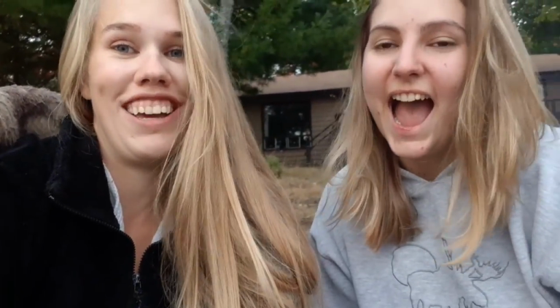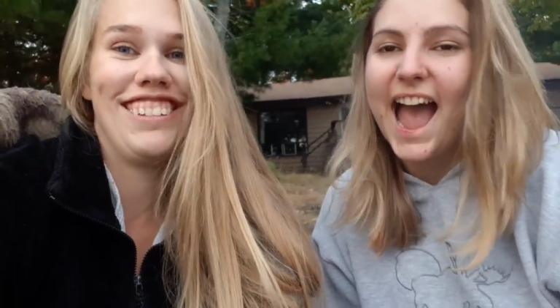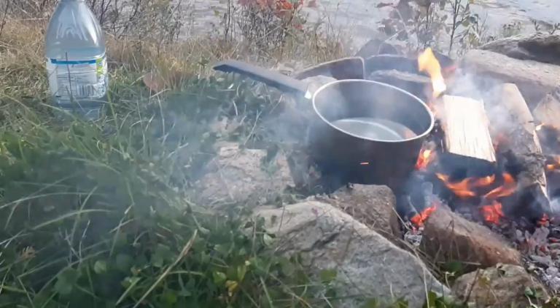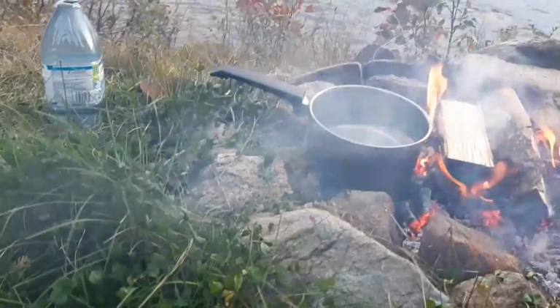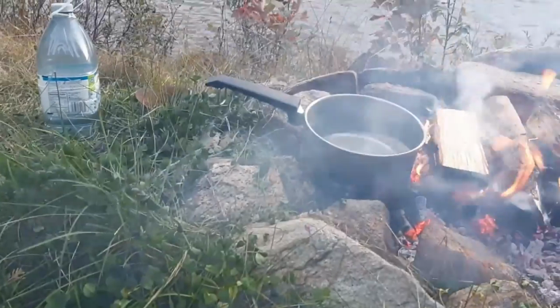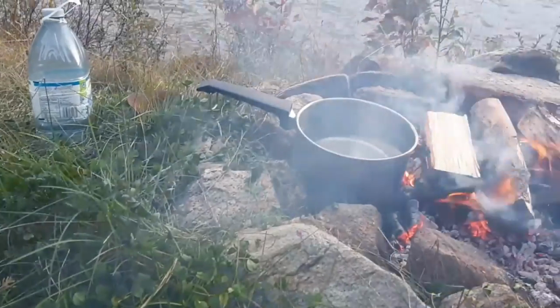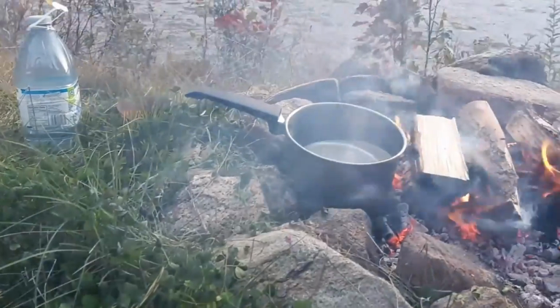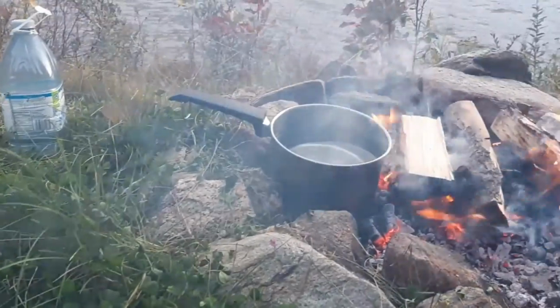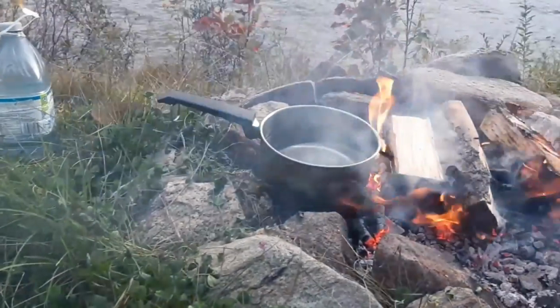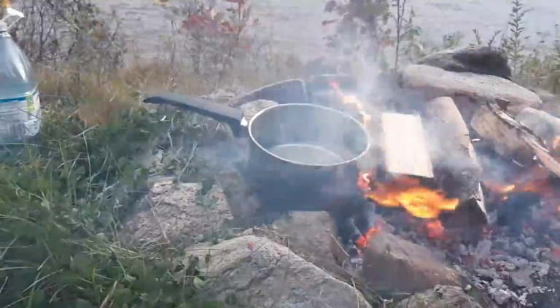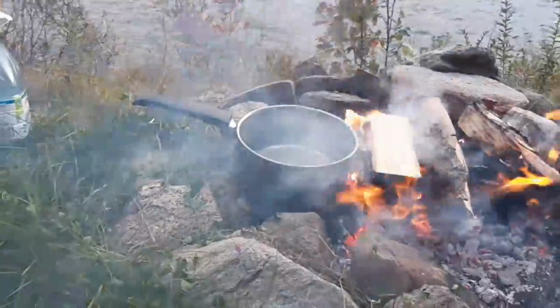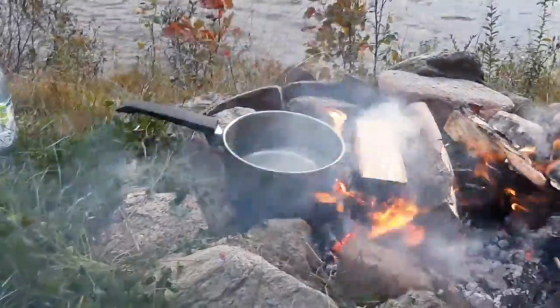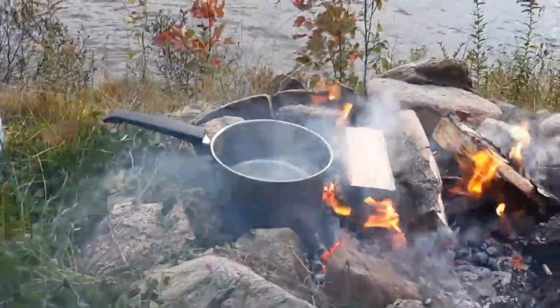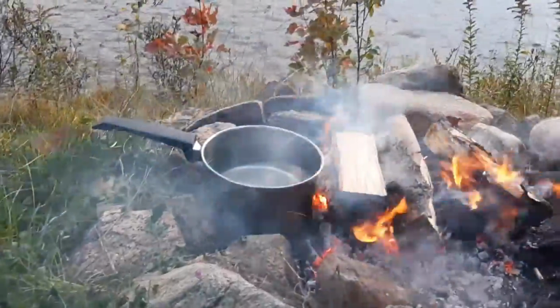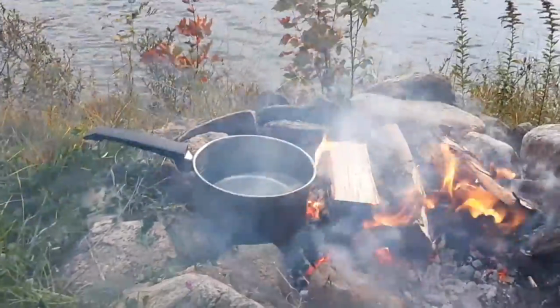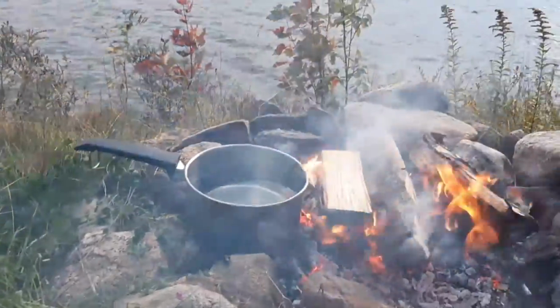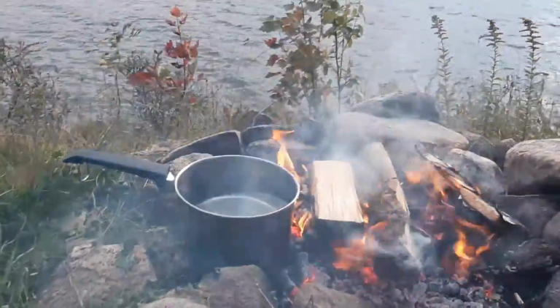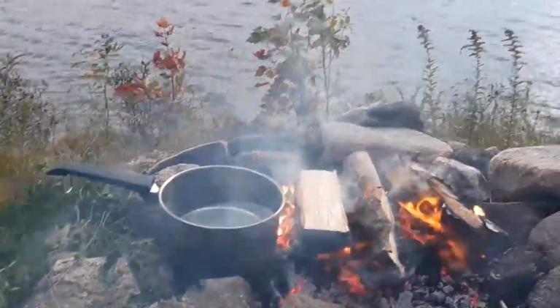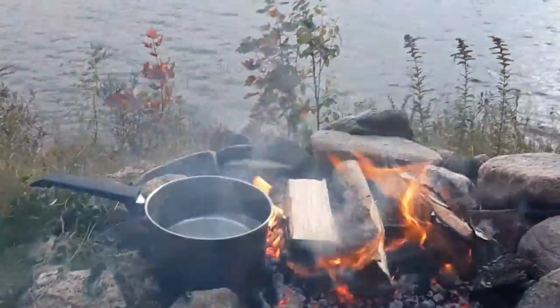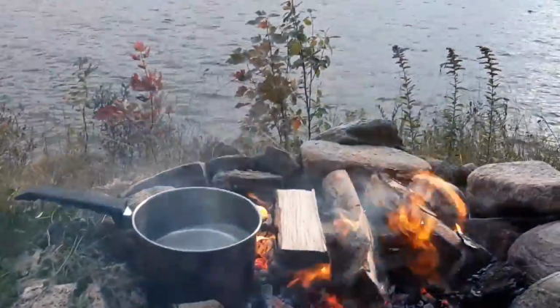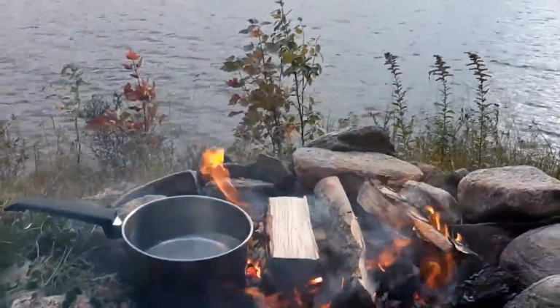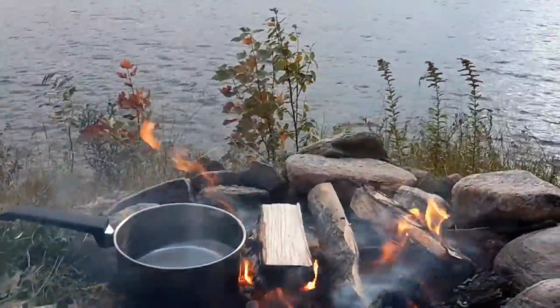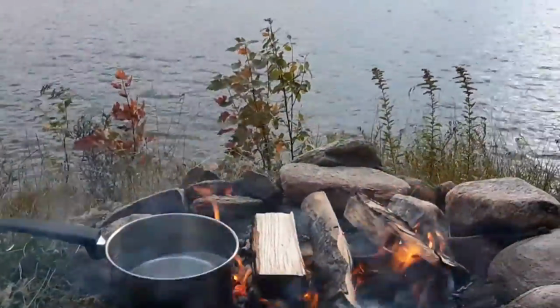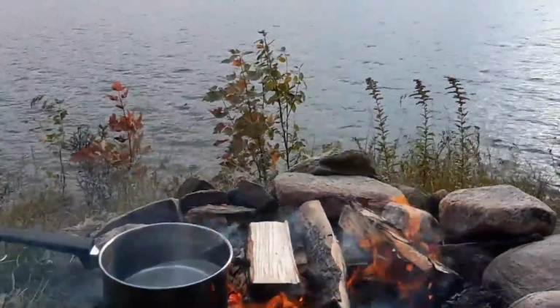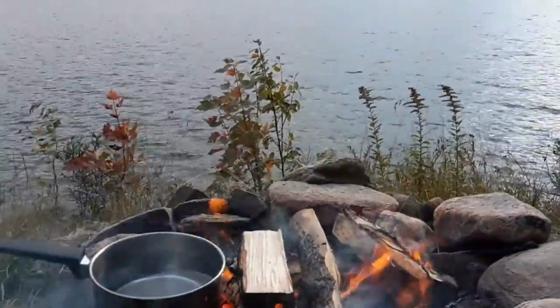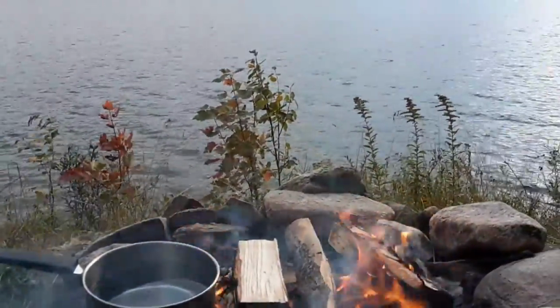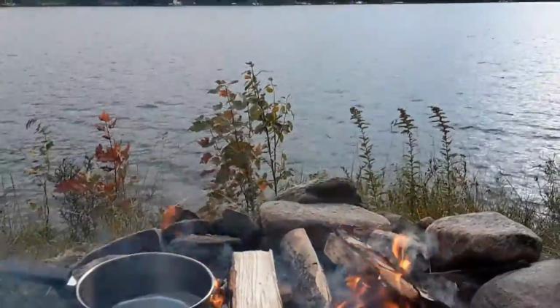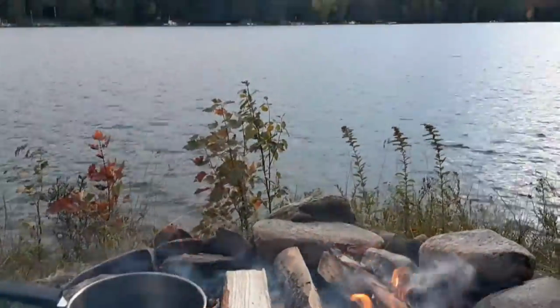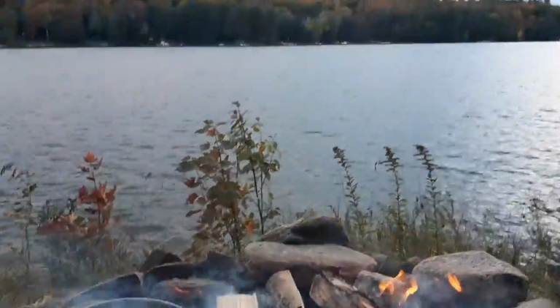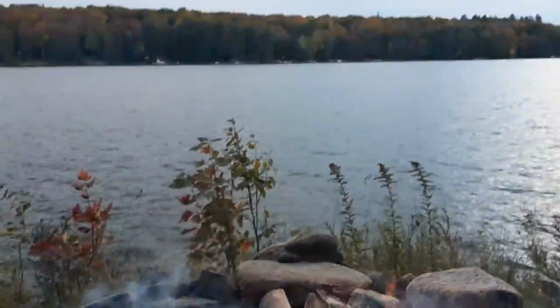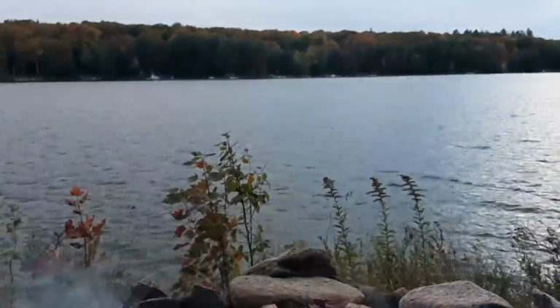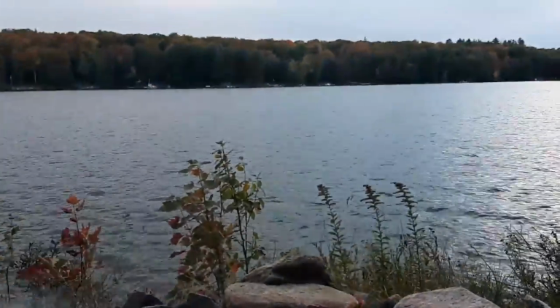We're gonna cook our vegan mac and cheese using a fire, so stay tuned. How we're cooking our mac and cheese without a stove or oven is we first boiled our noodles on hot coals.